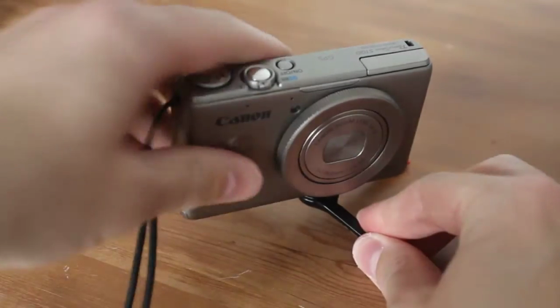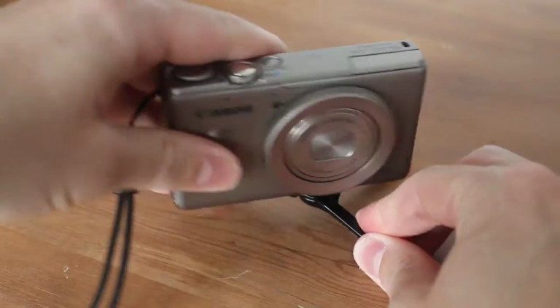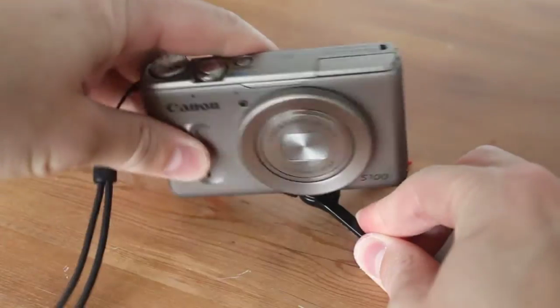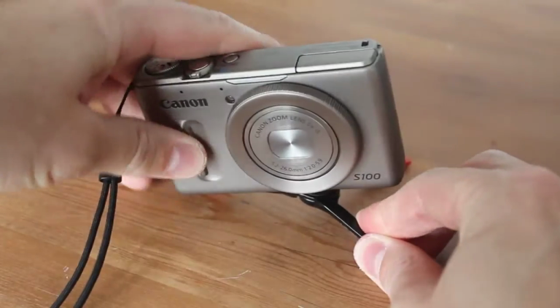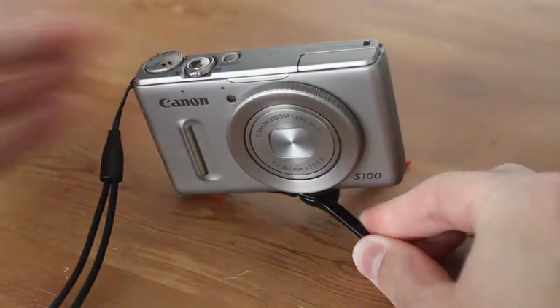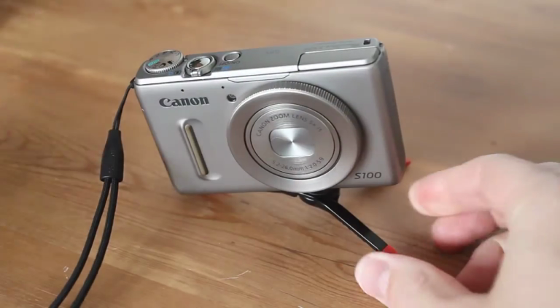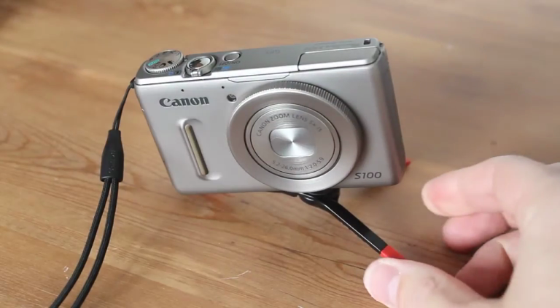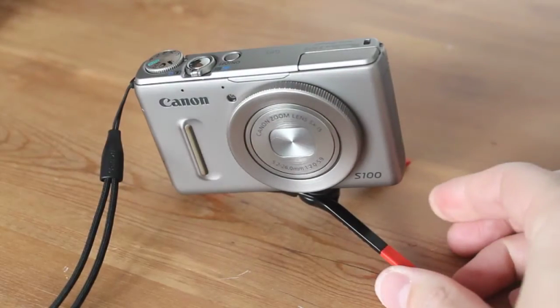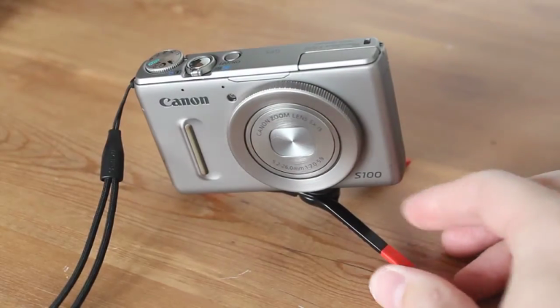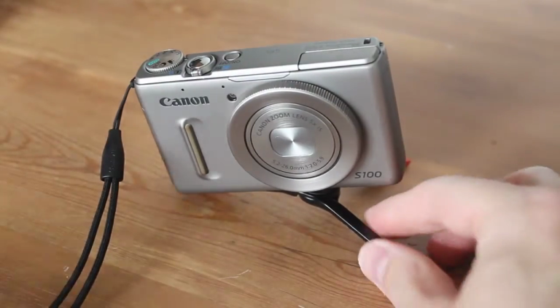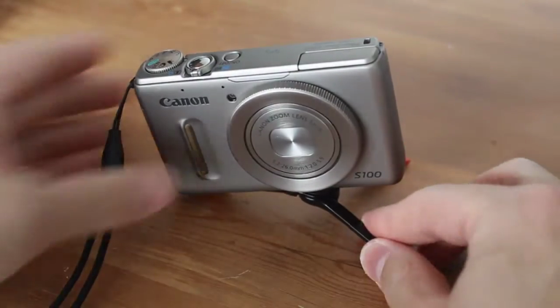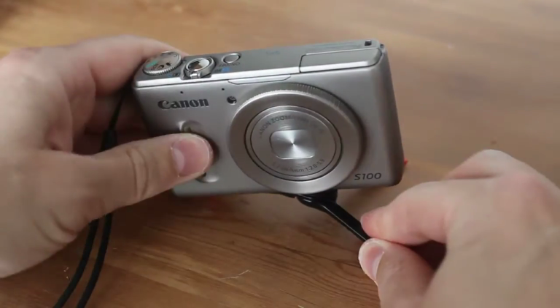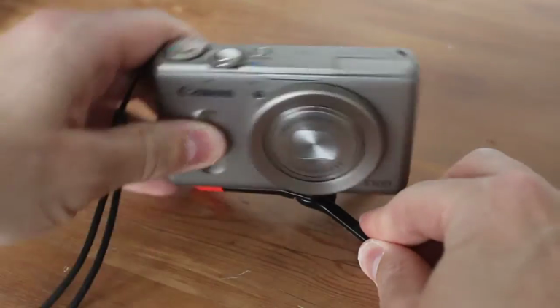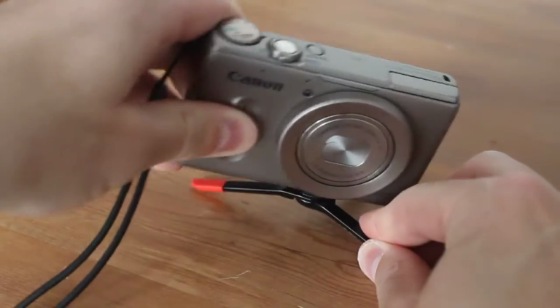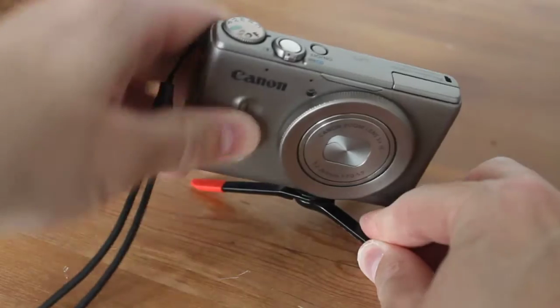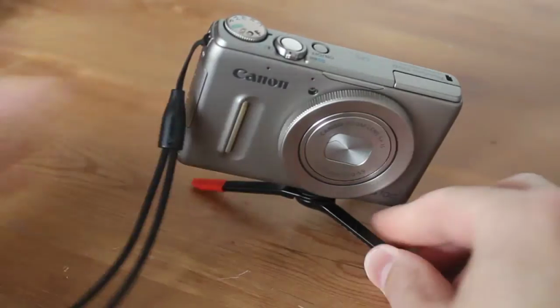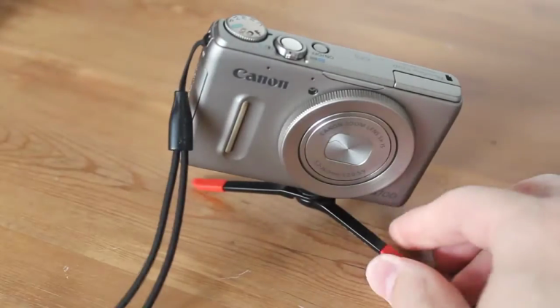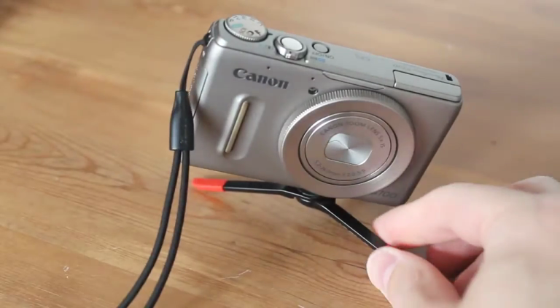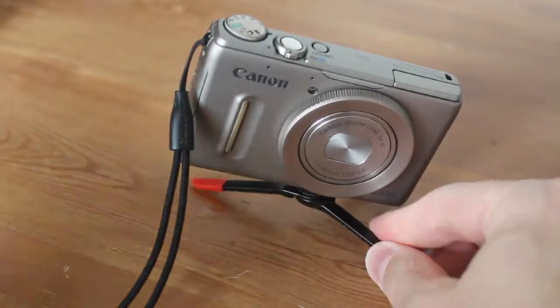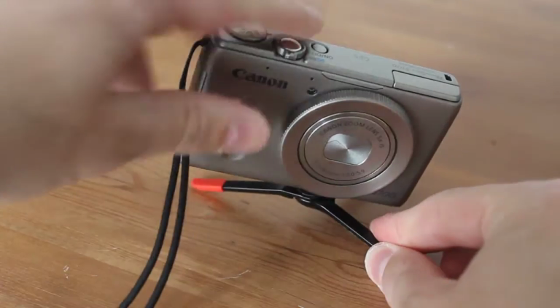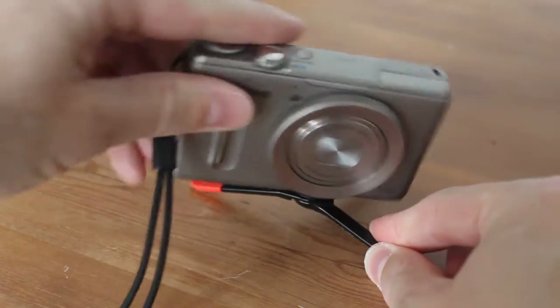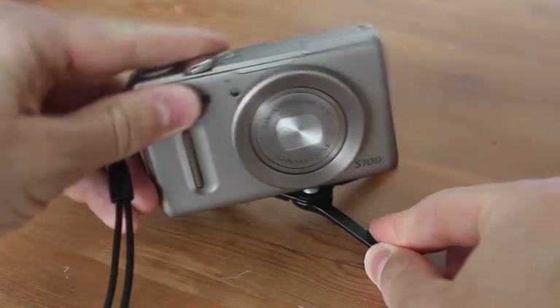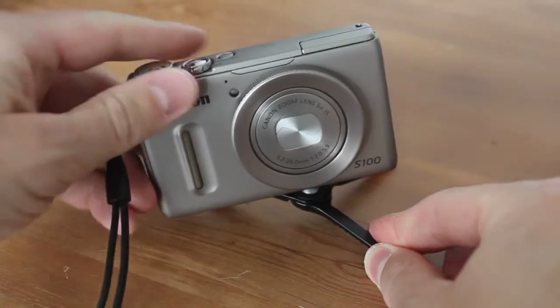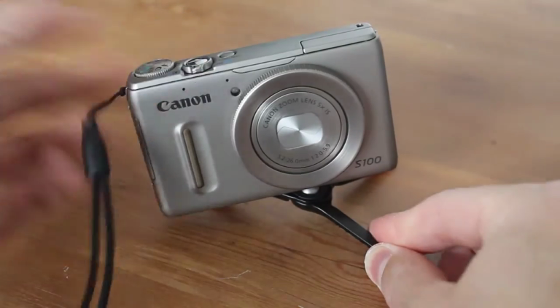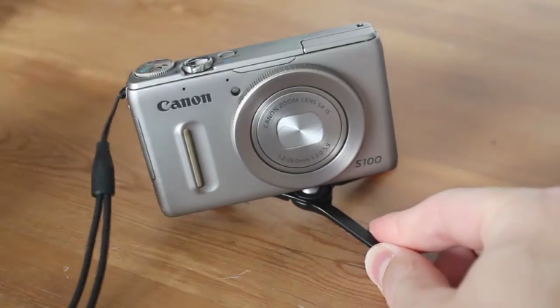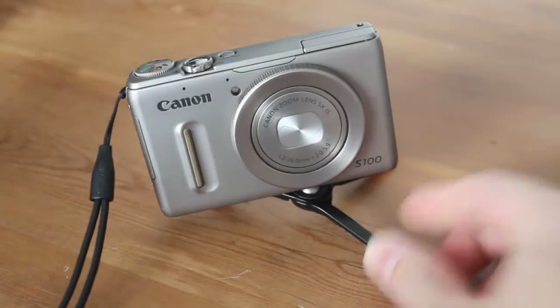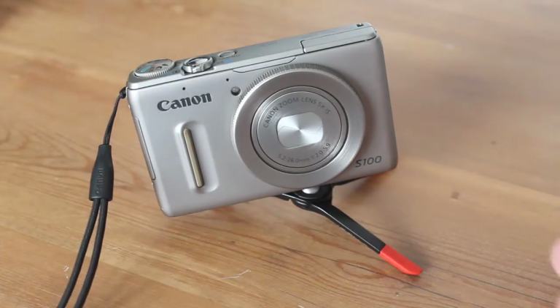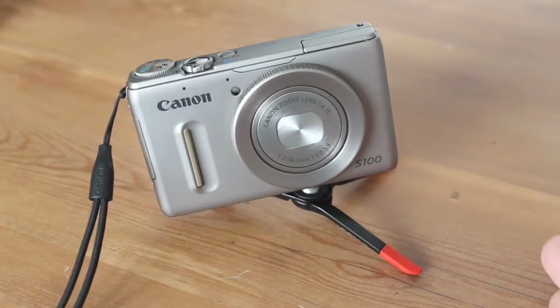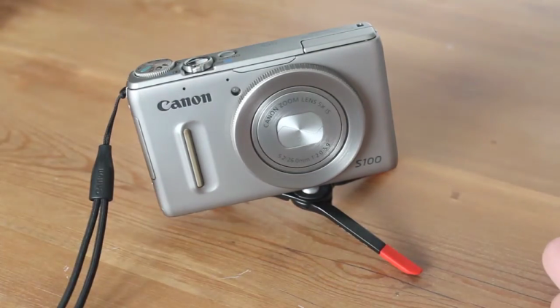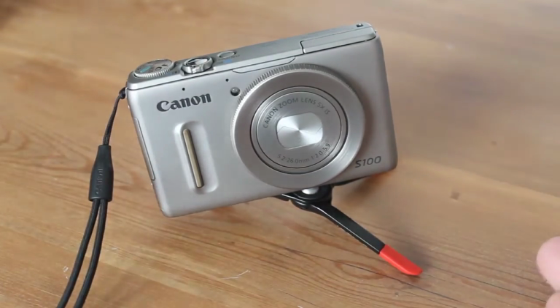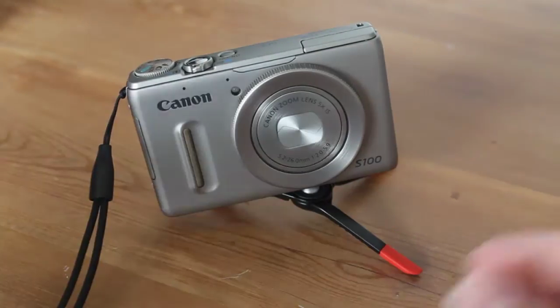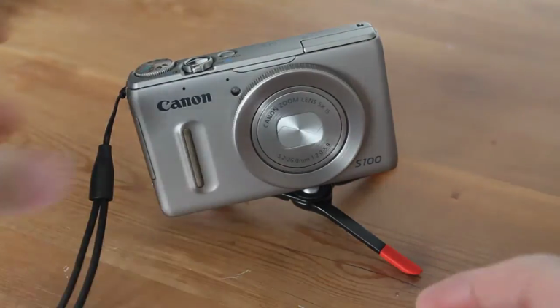It's very sturdy. It's not going to flop anywhere, it's not going to go anywhere.